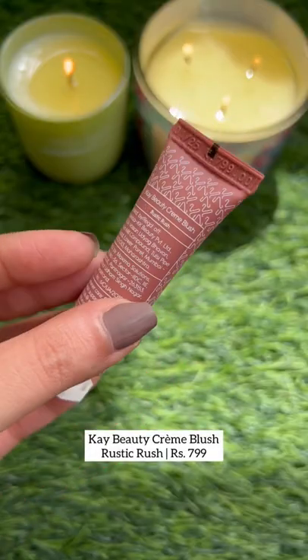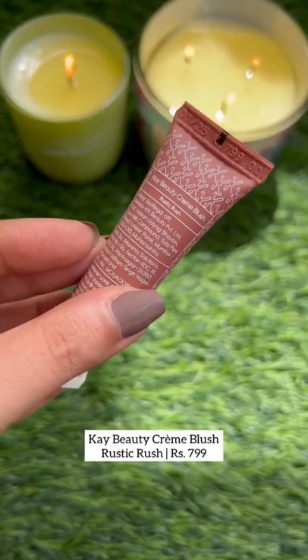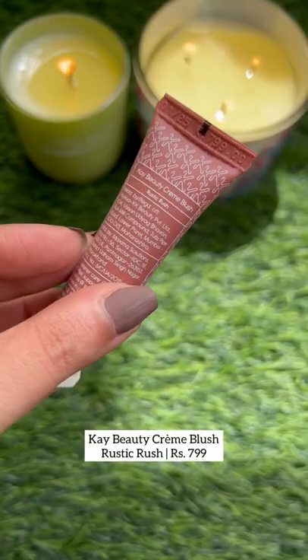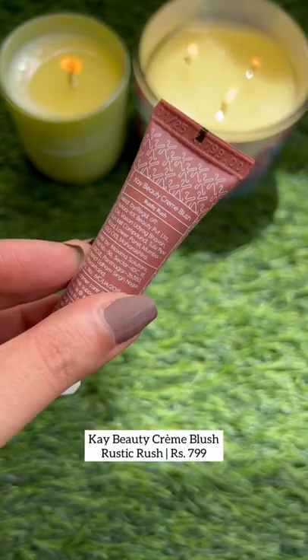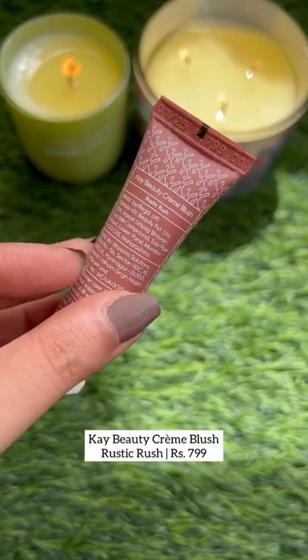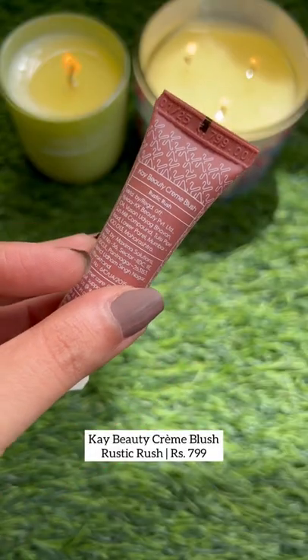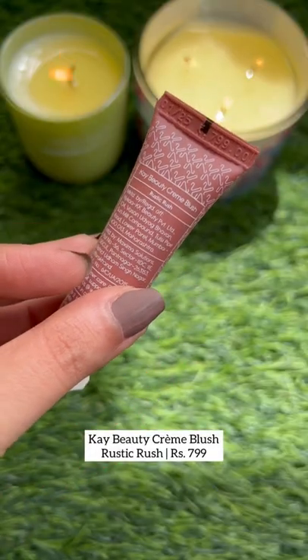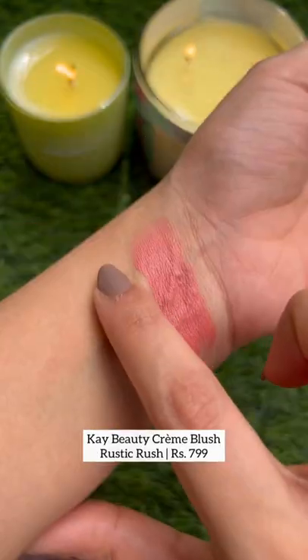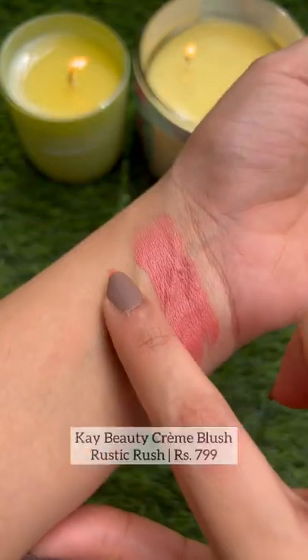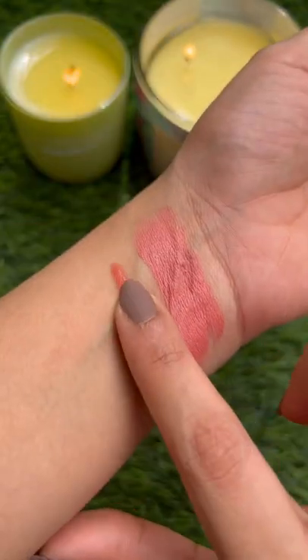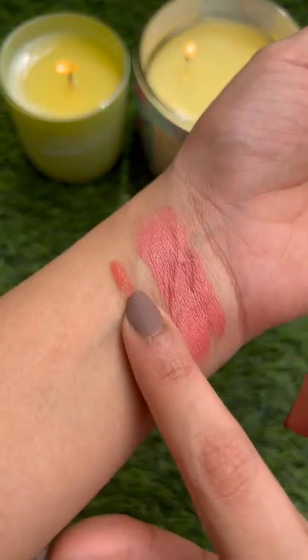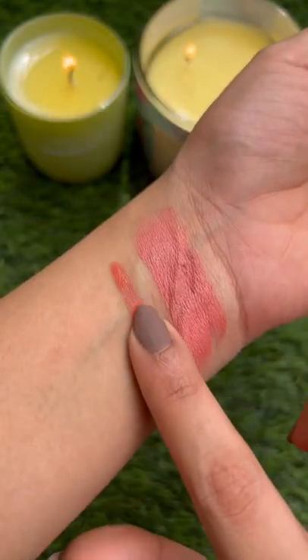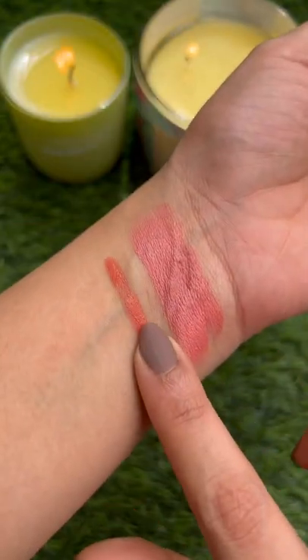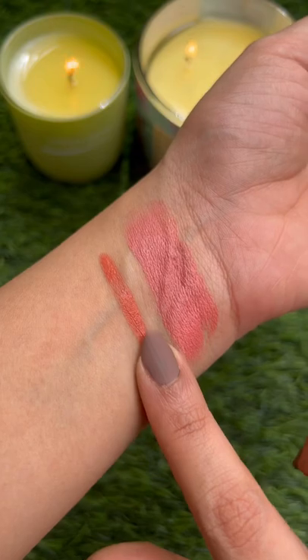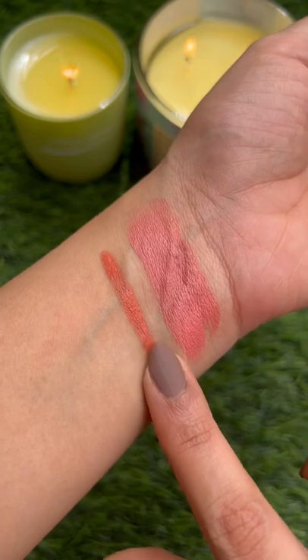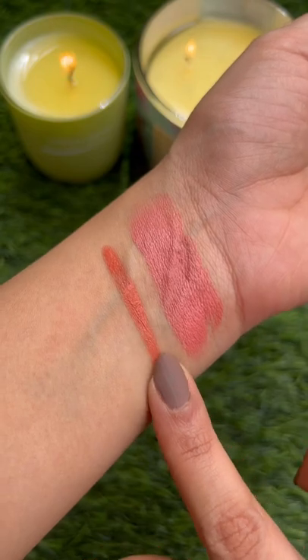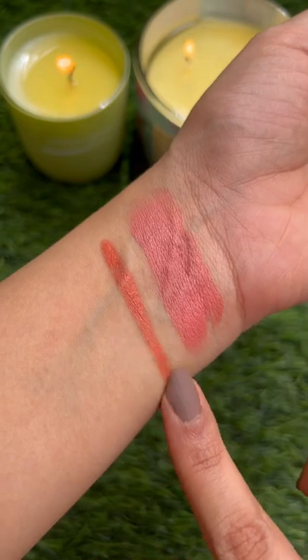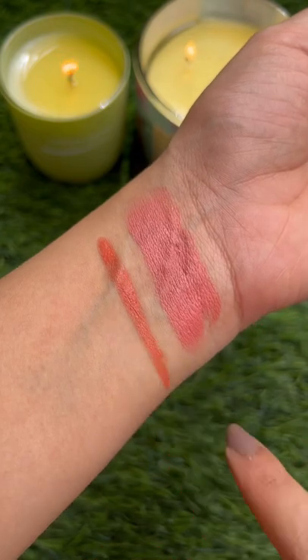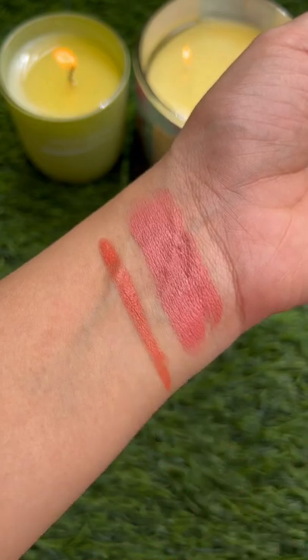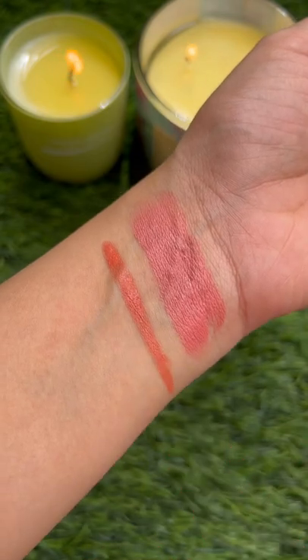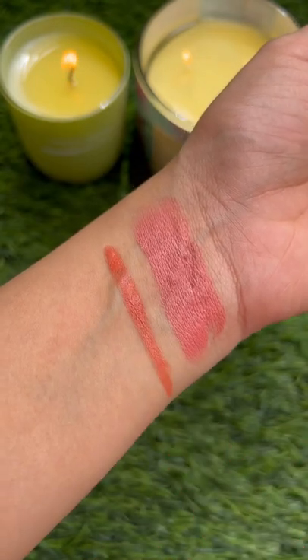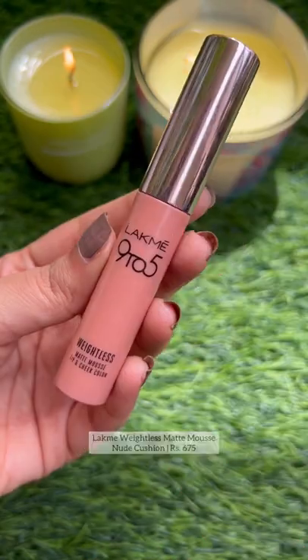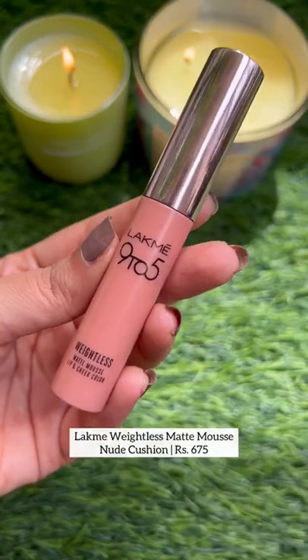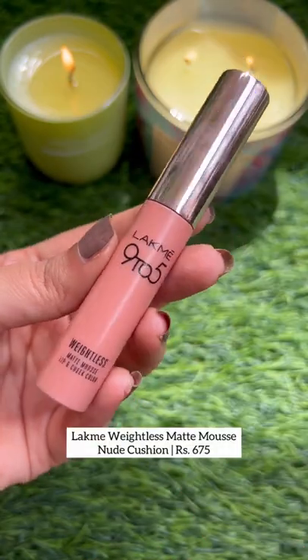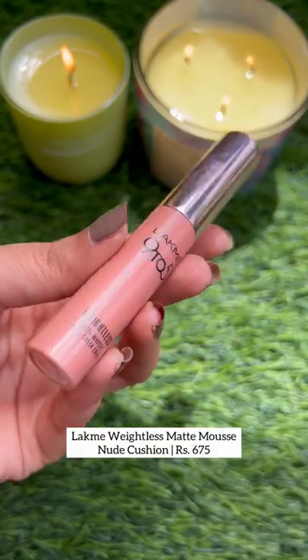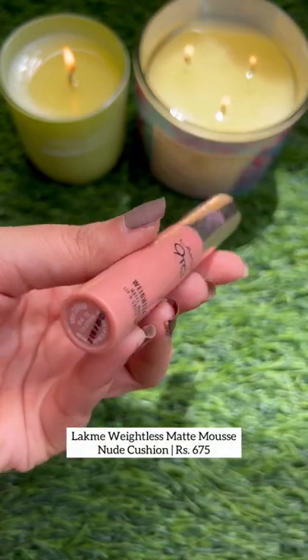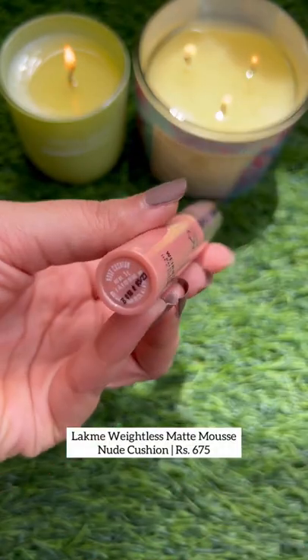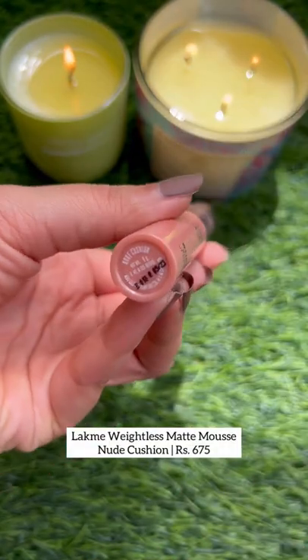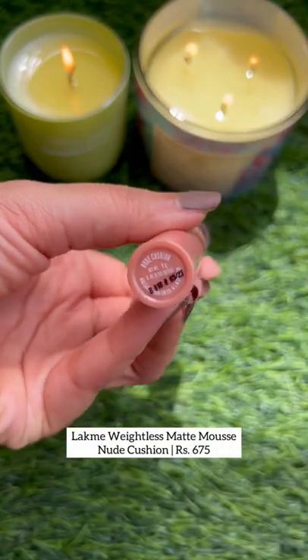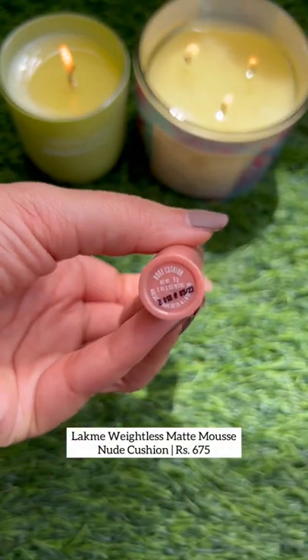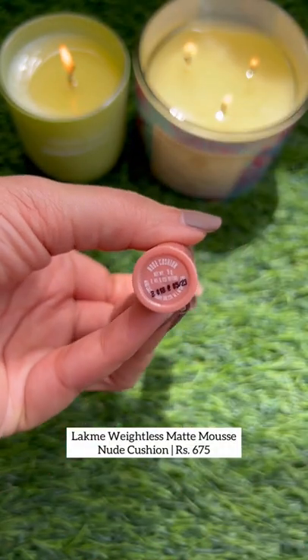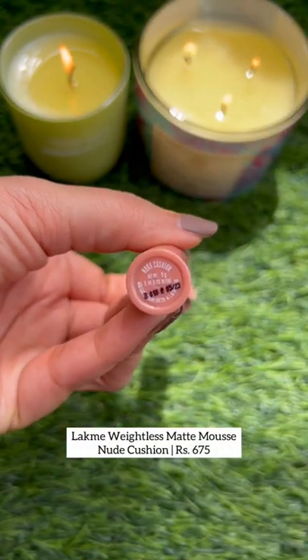K-Beauty blushes are super creamy, highly pigmented, blend in well and are long-lasting, and come in 5 shades.